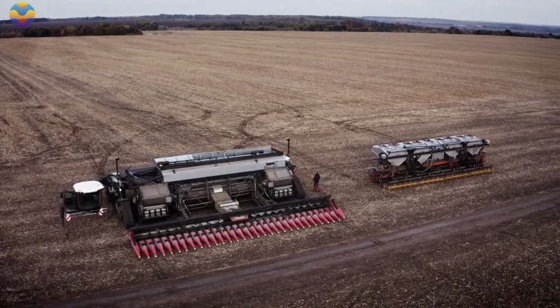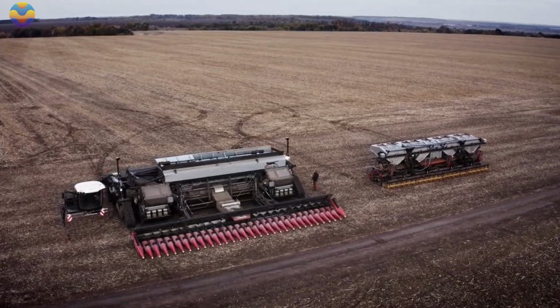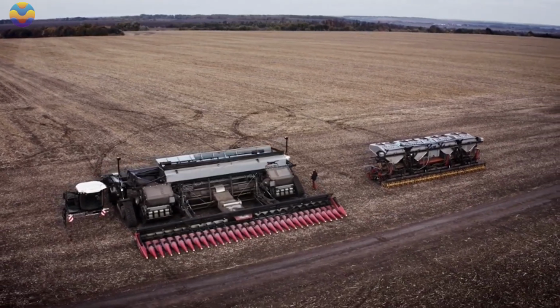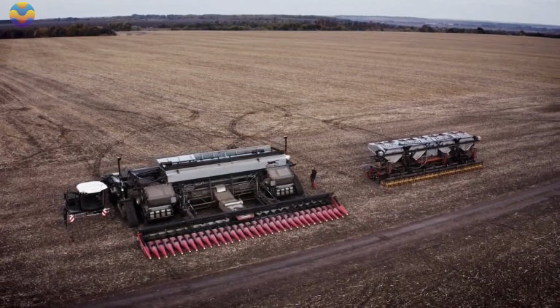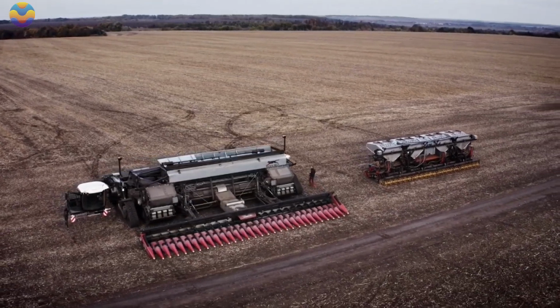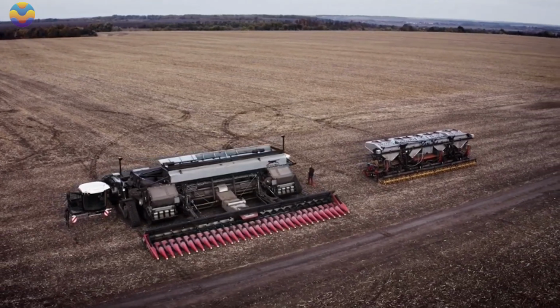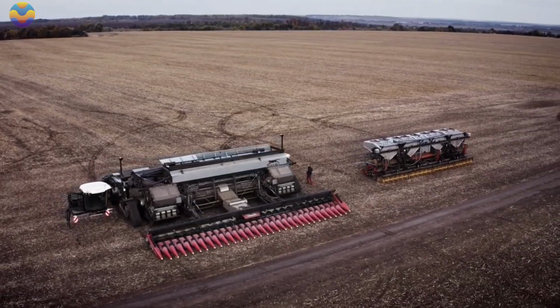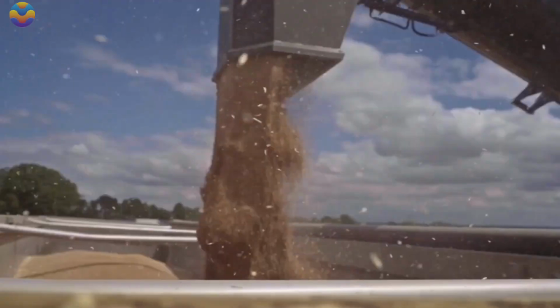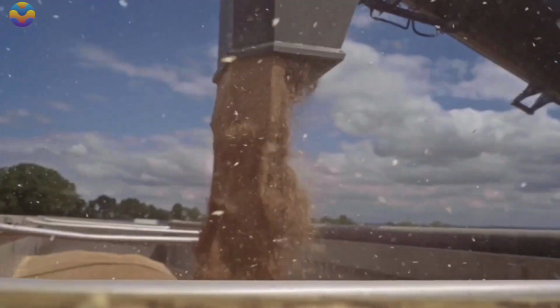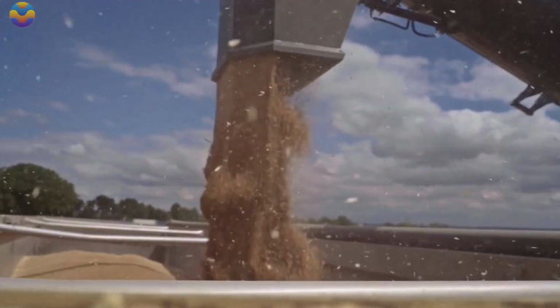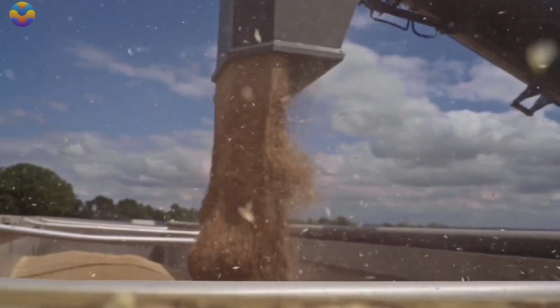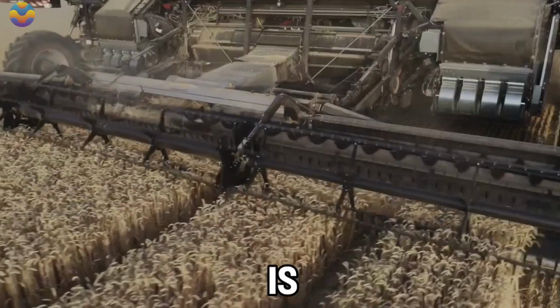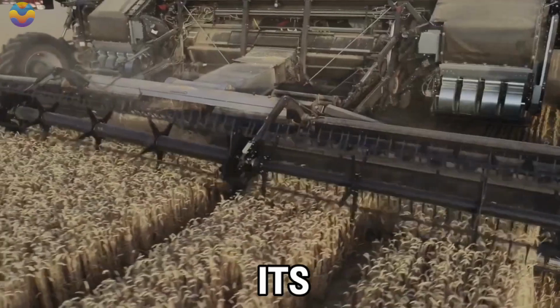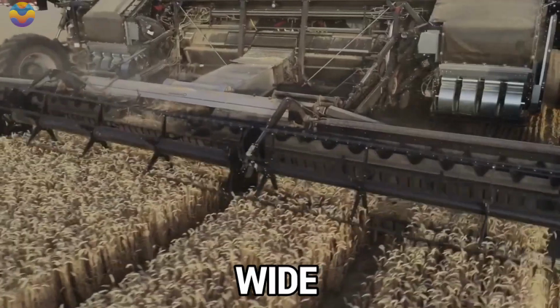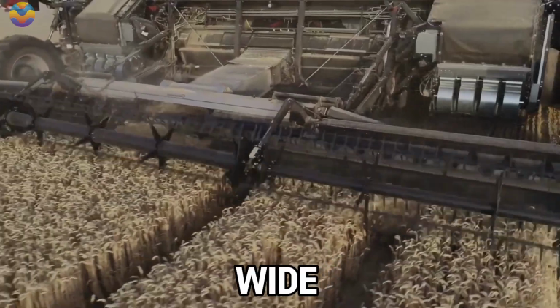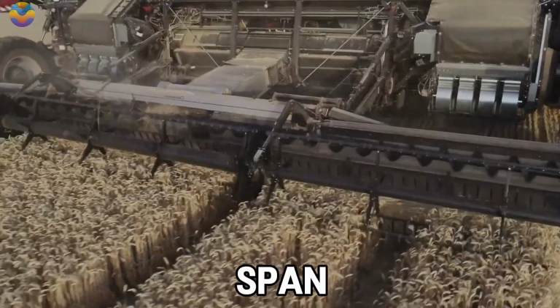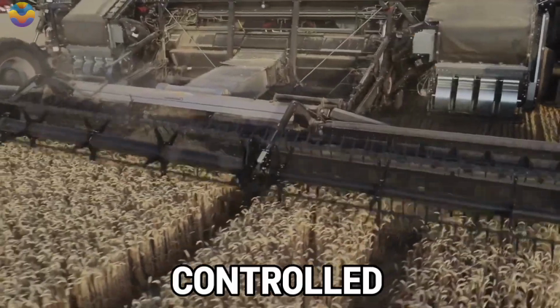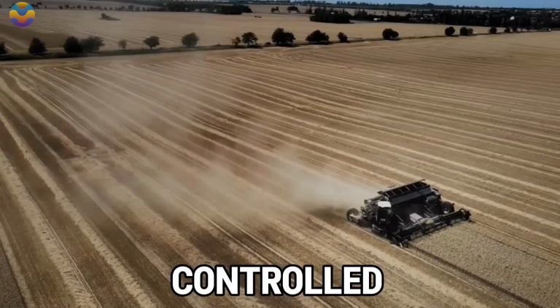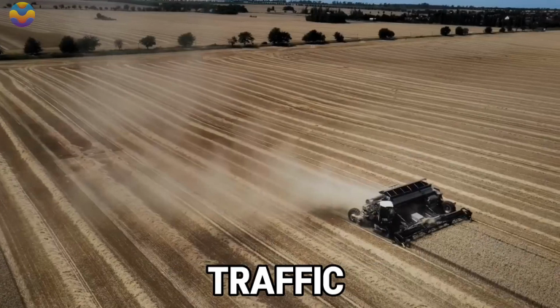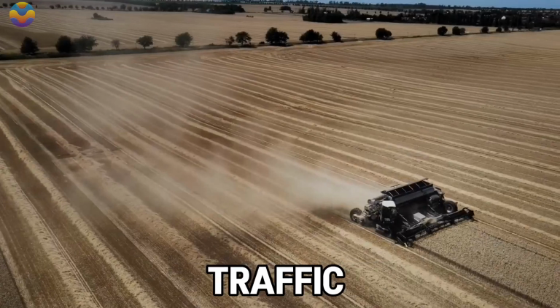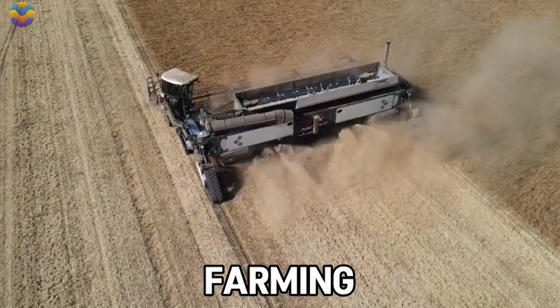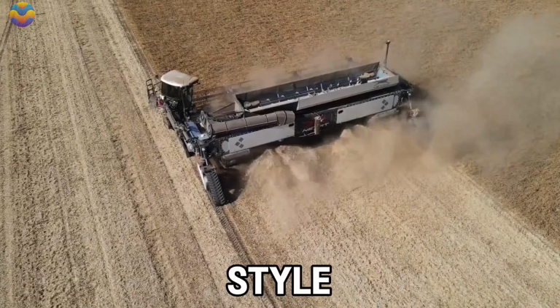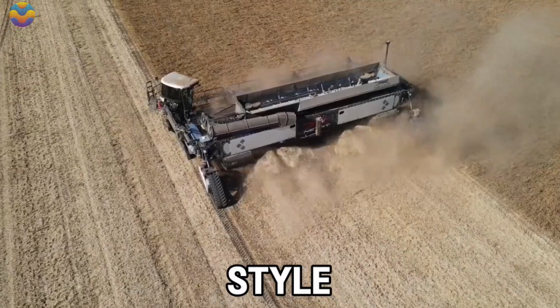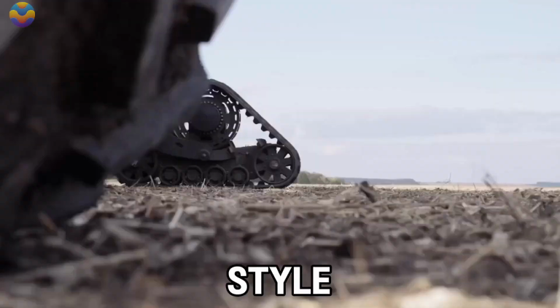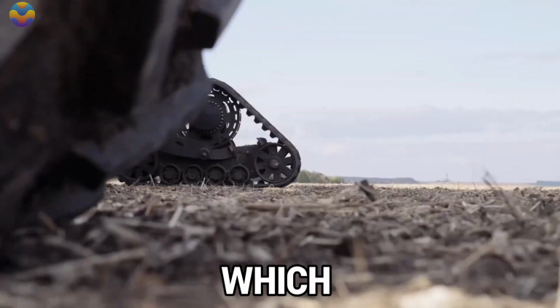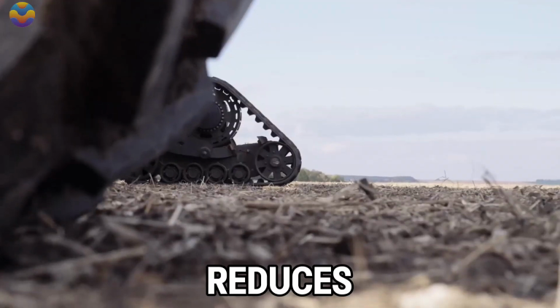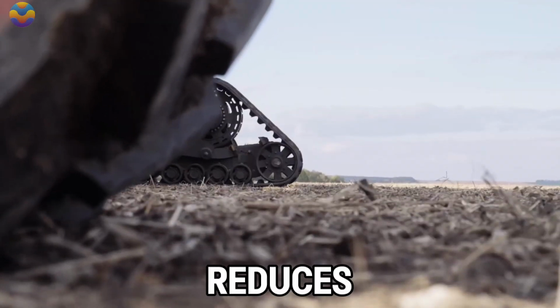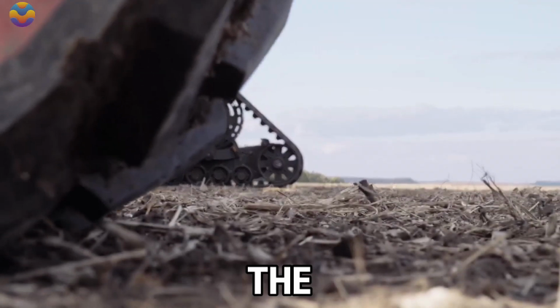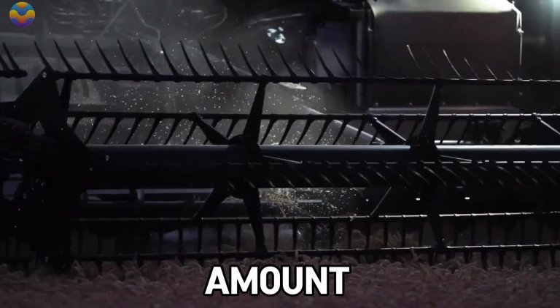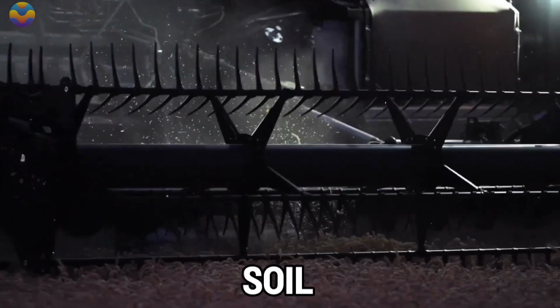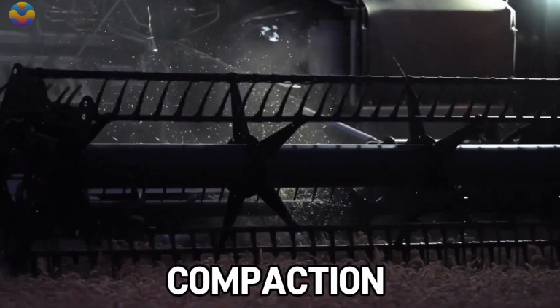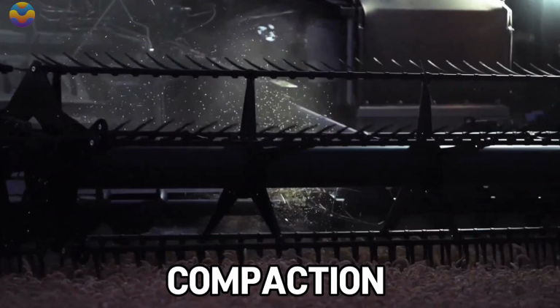One of the most remarkable features of the Nexat is its wide-span-controlled traffic farming style, which reduces the amount of soil compaction.